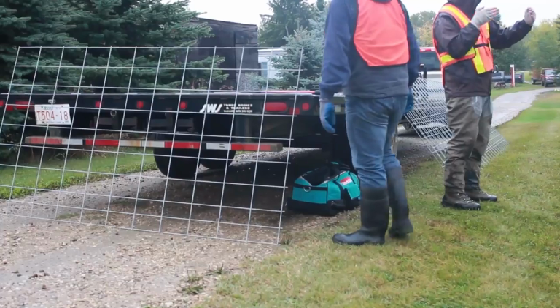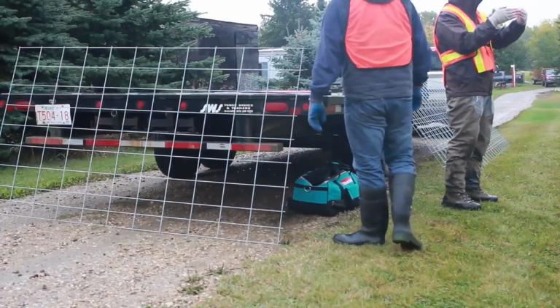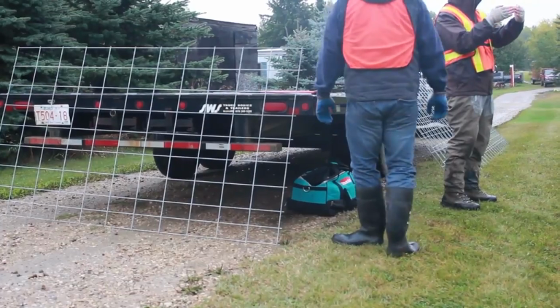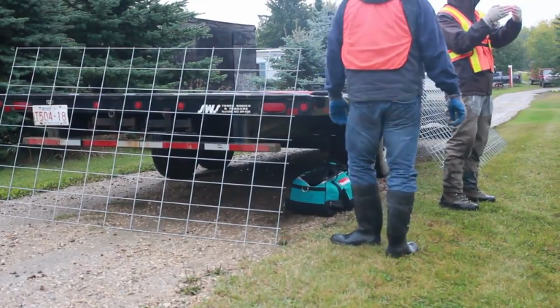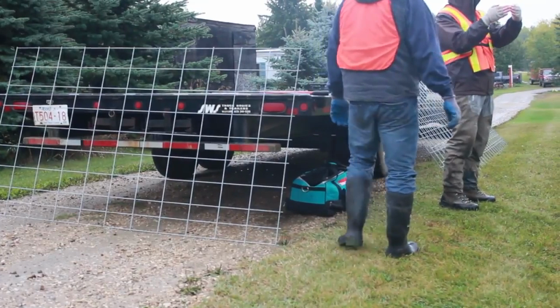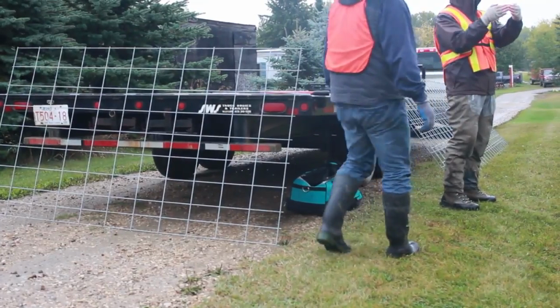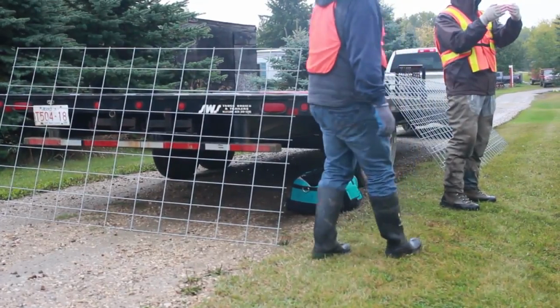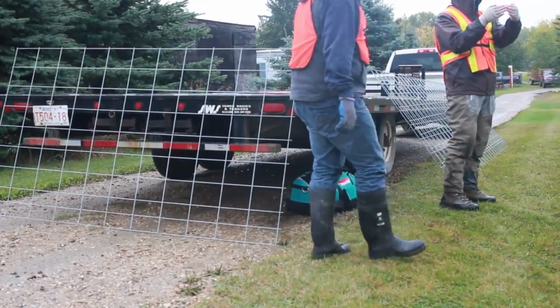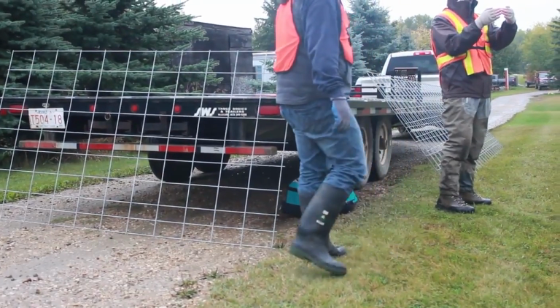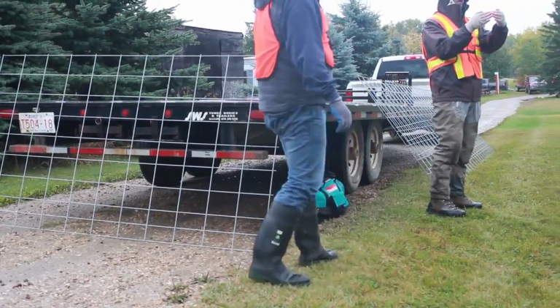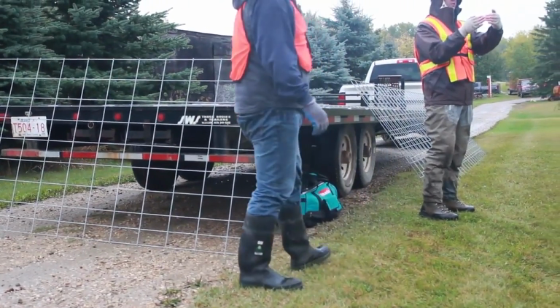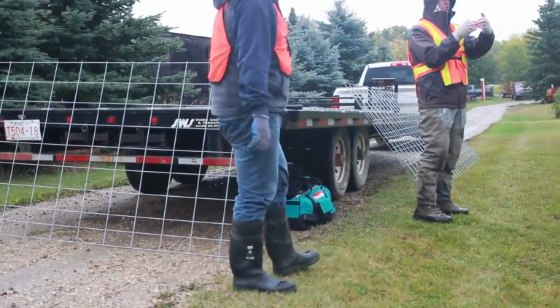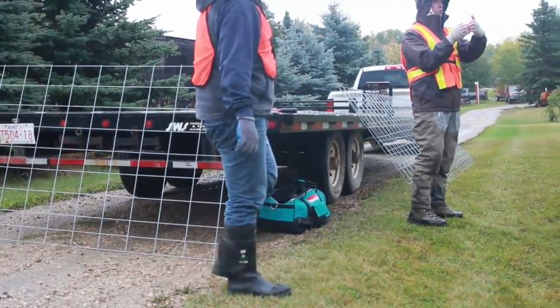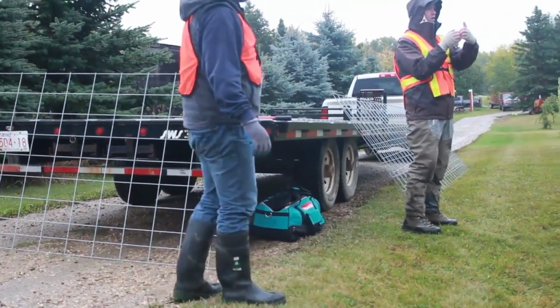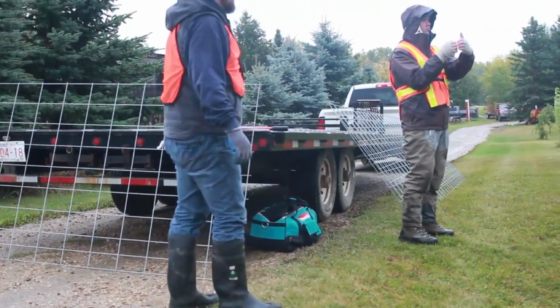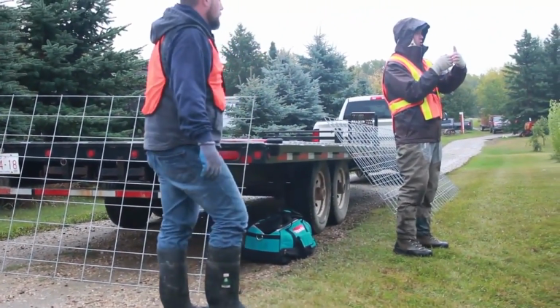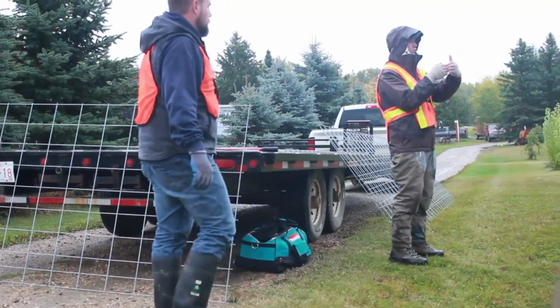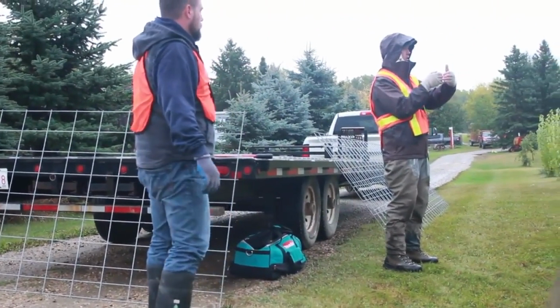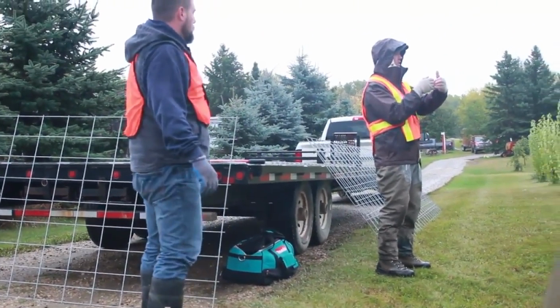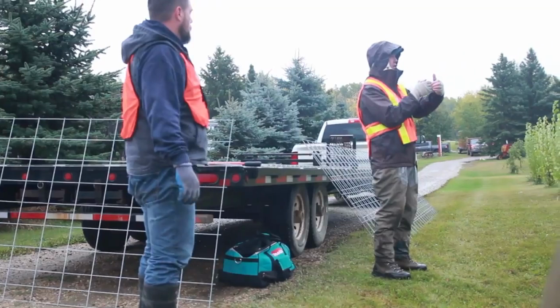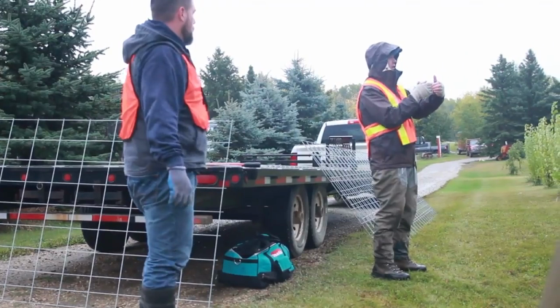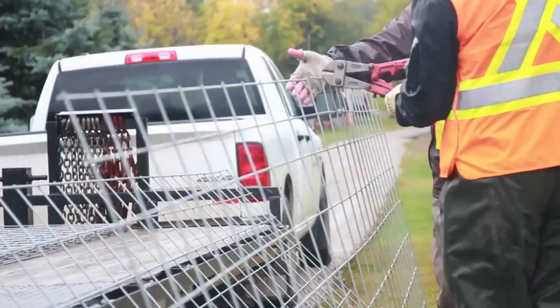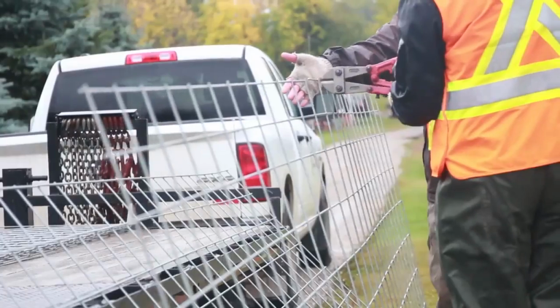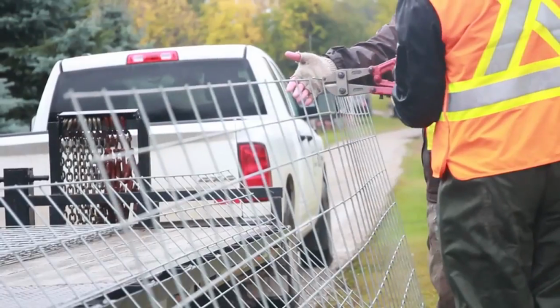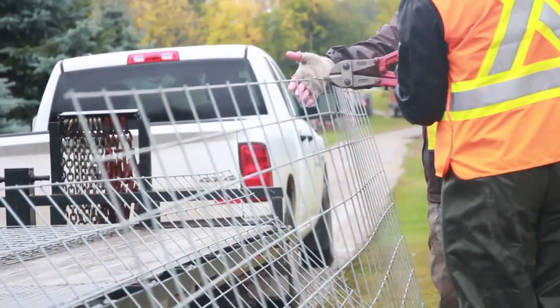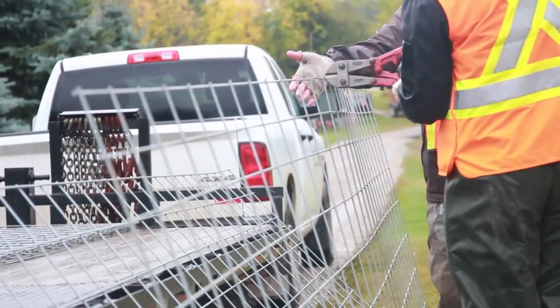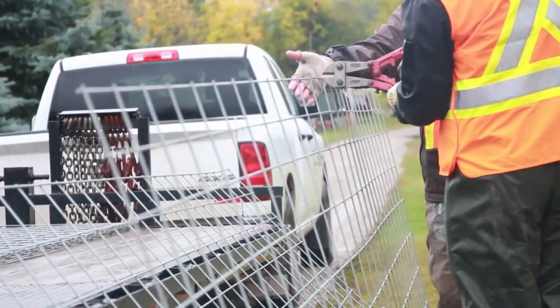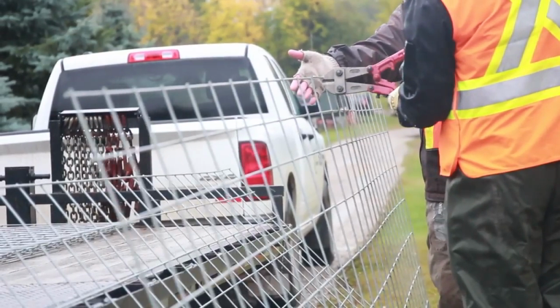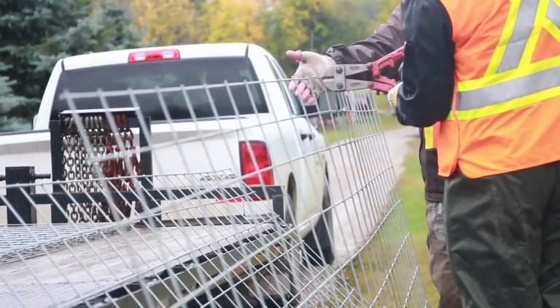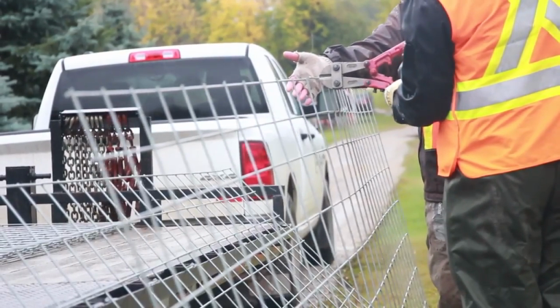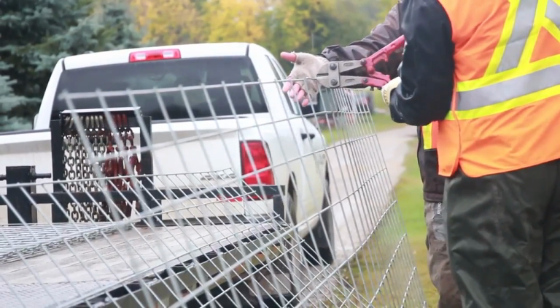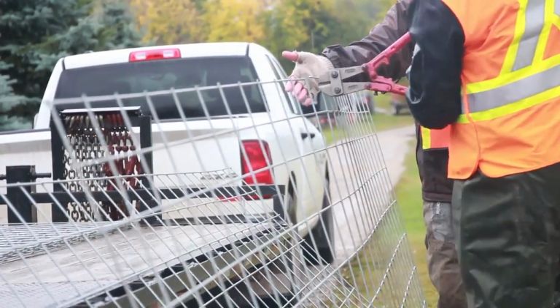The wire mesh we use is a 6-inch by 6-inch opening. The cage is built on land, and then we drag it out into place.